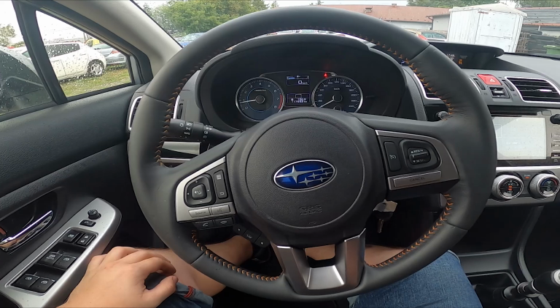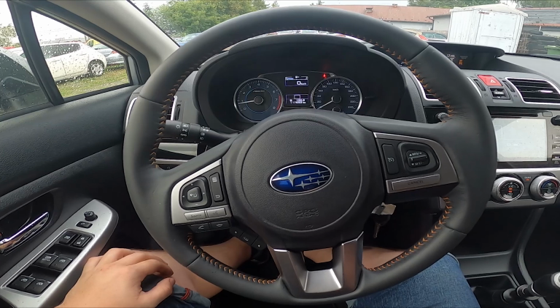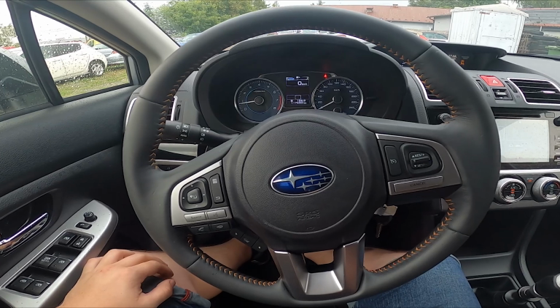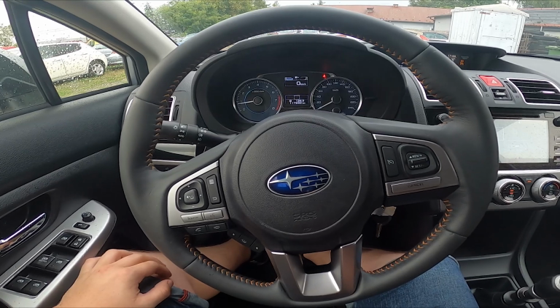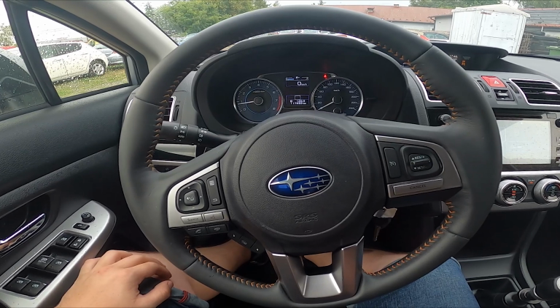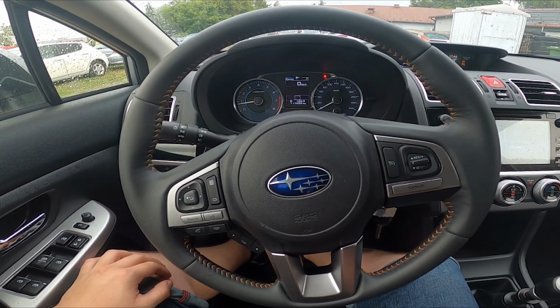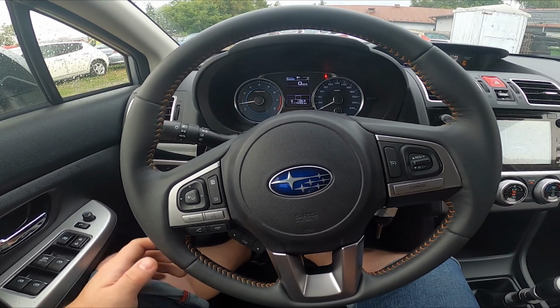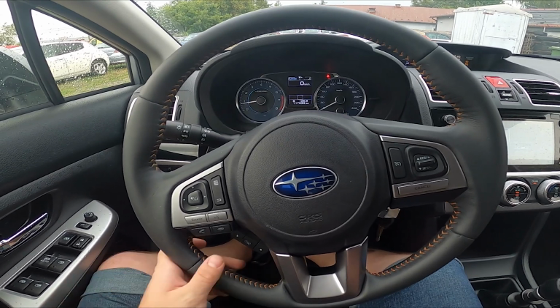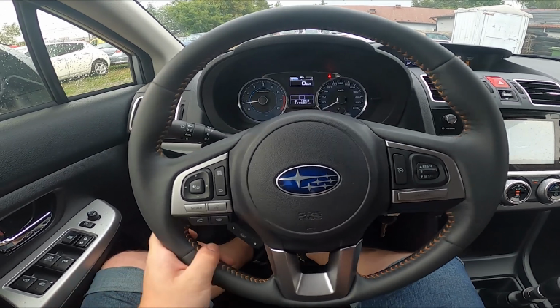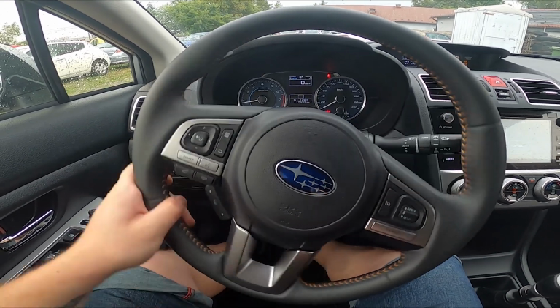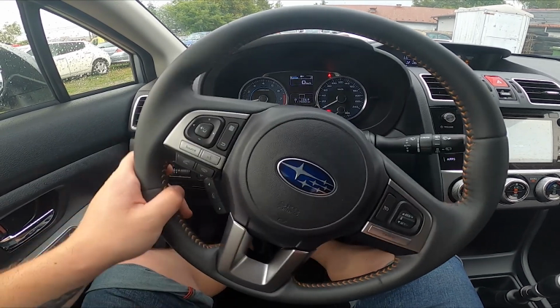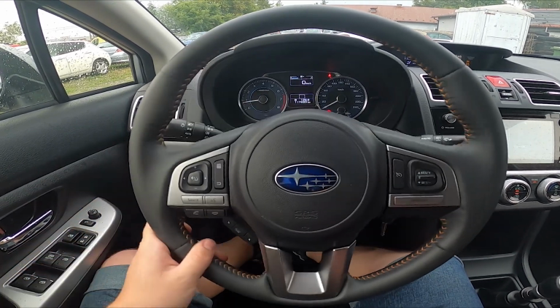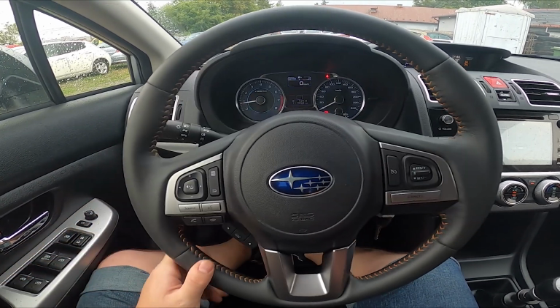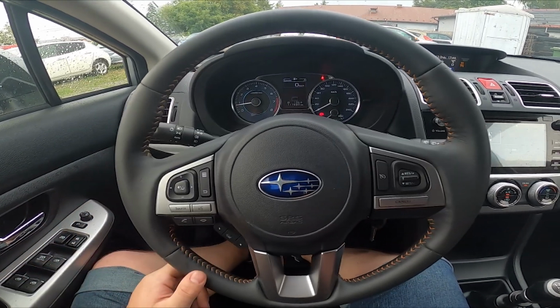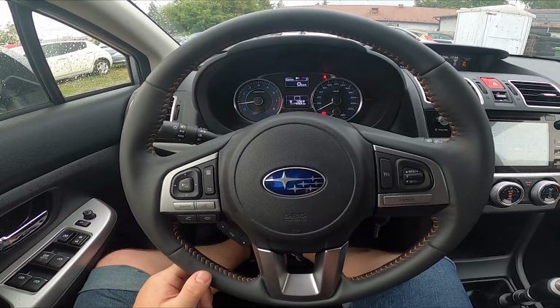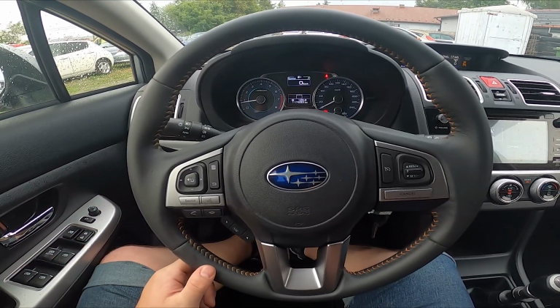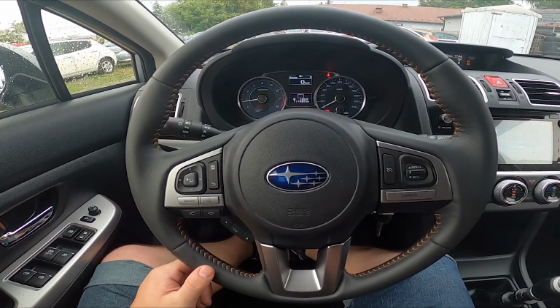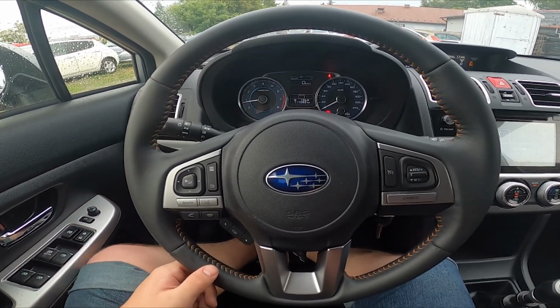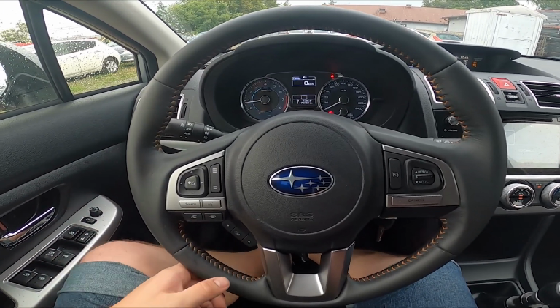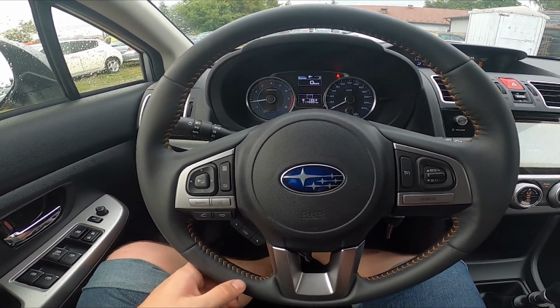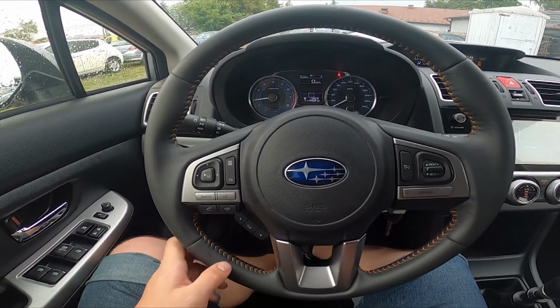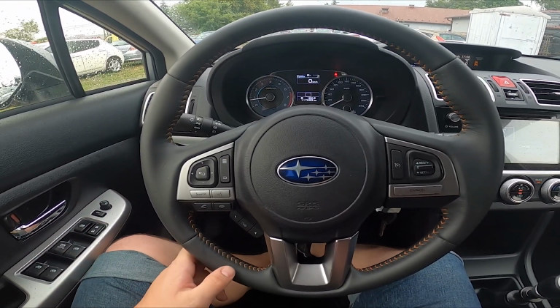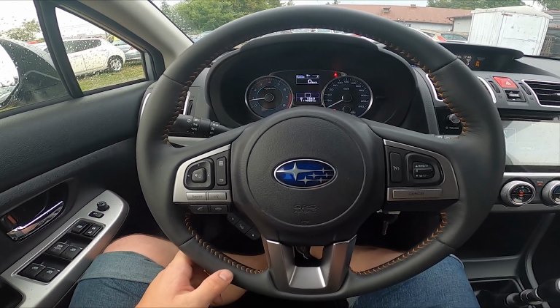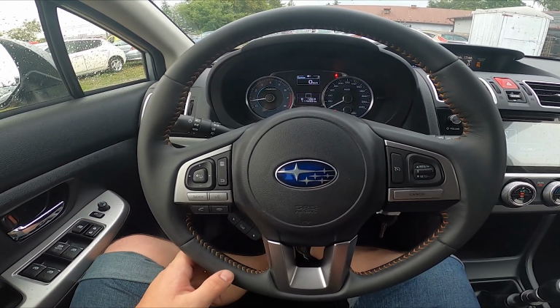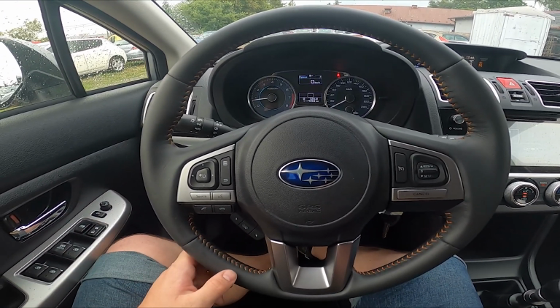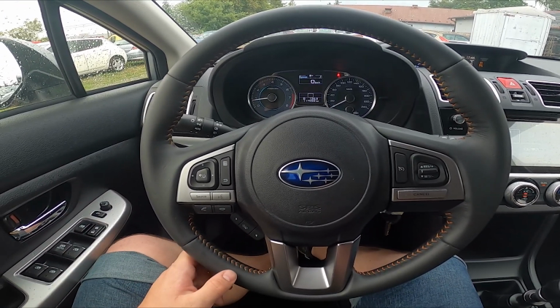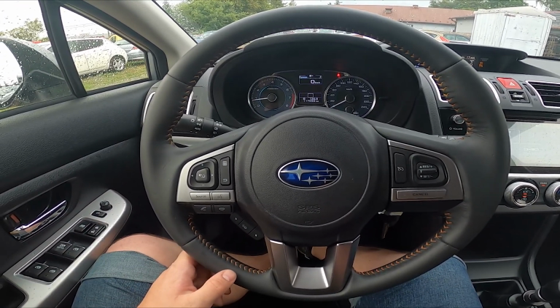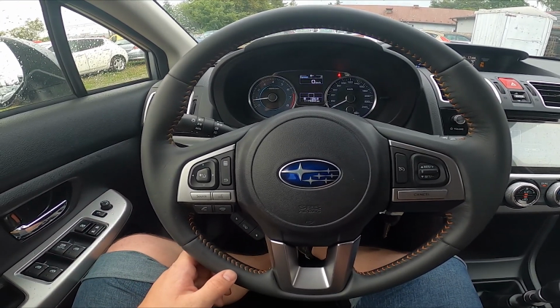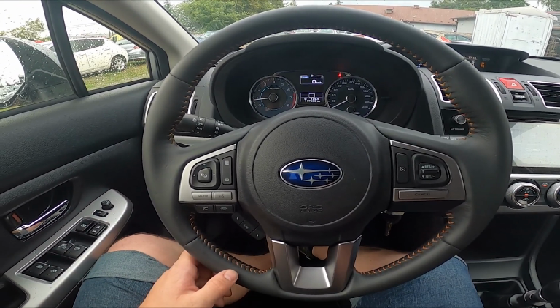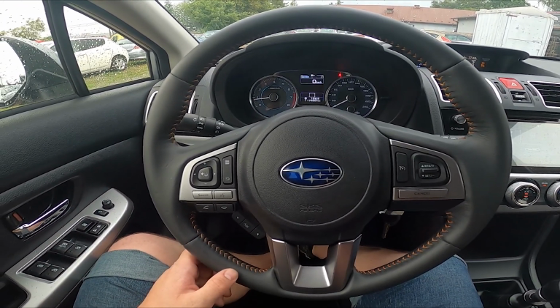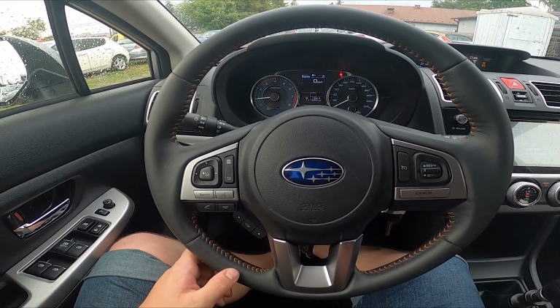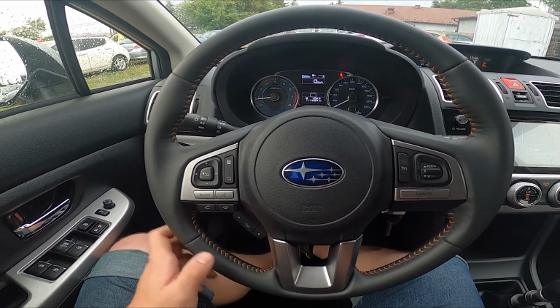Hello, today I'm in Subaru XV. In this video I'll show you how to enable and disable position lights.